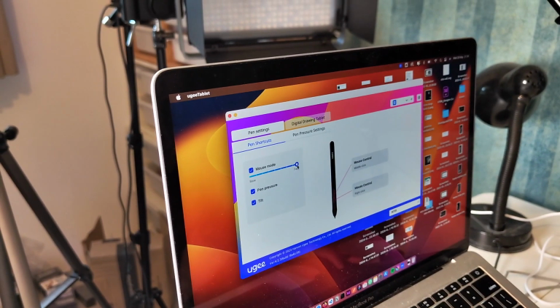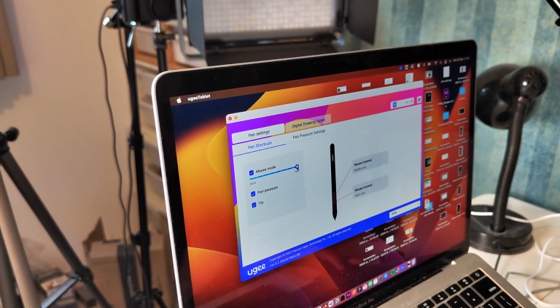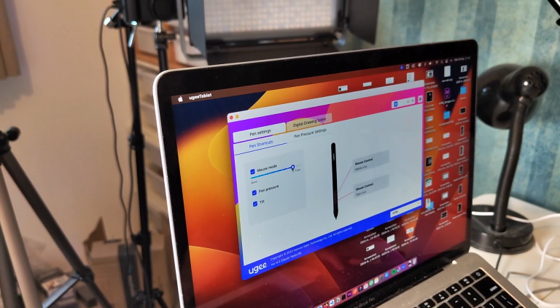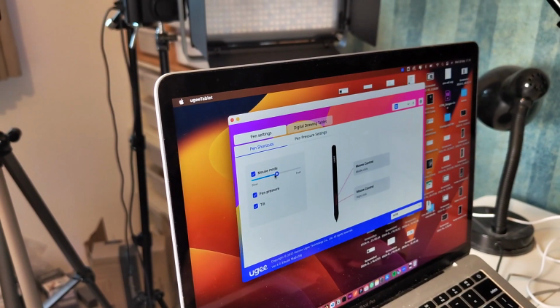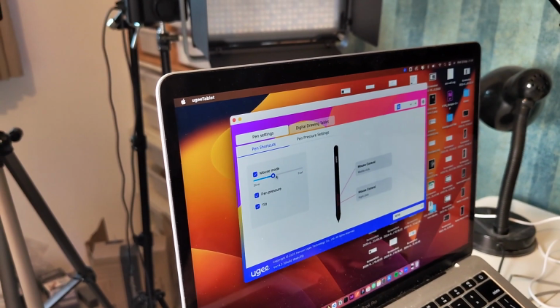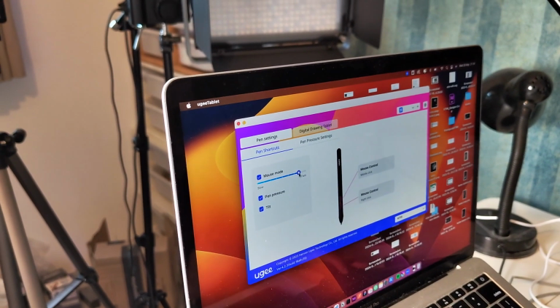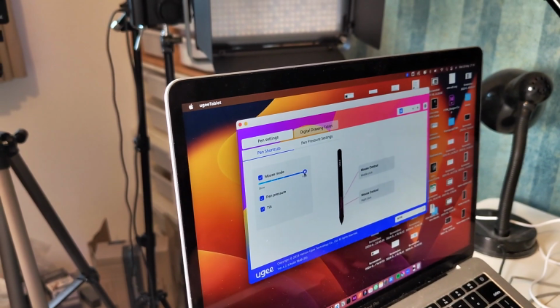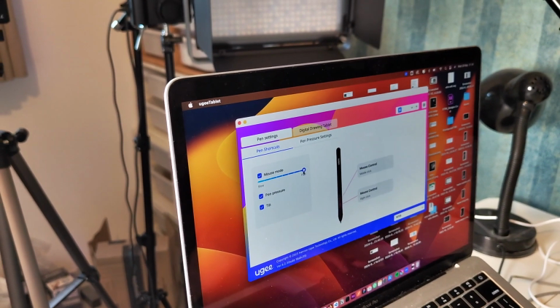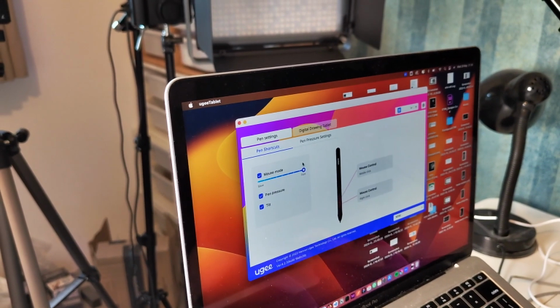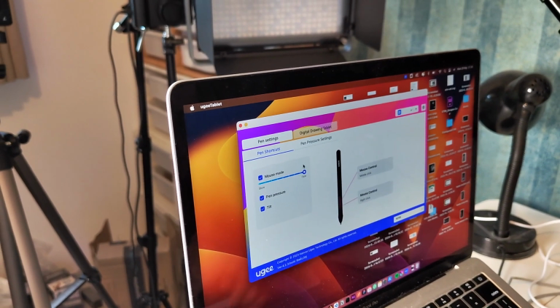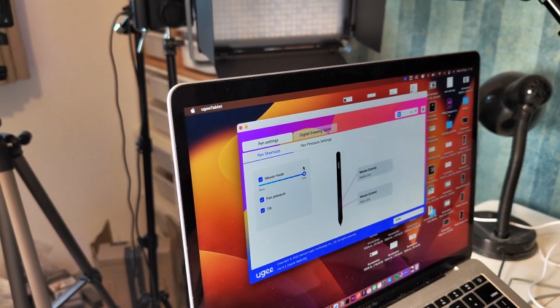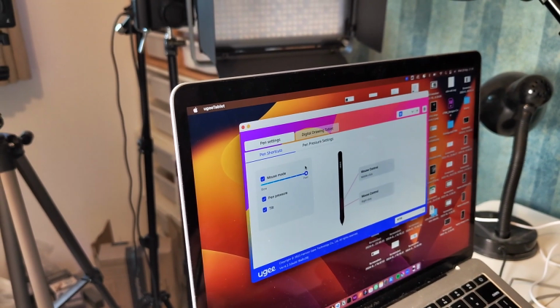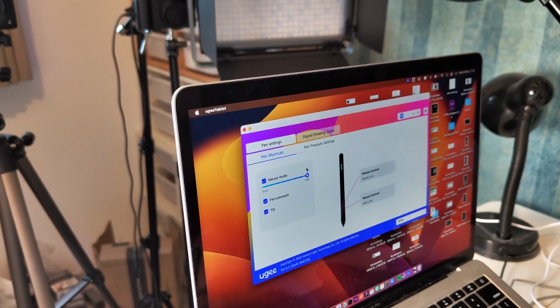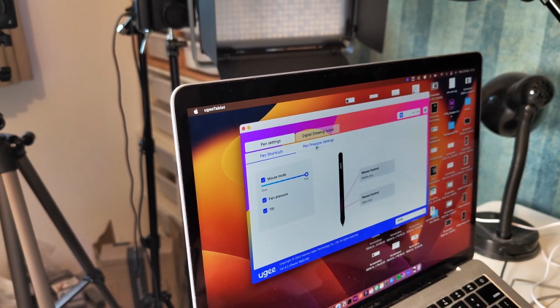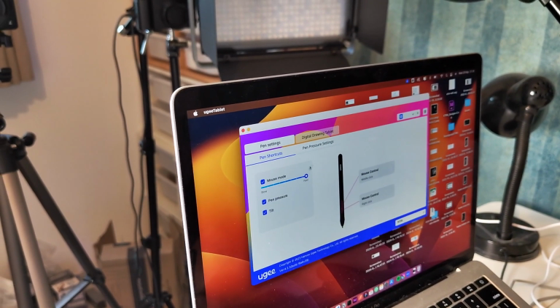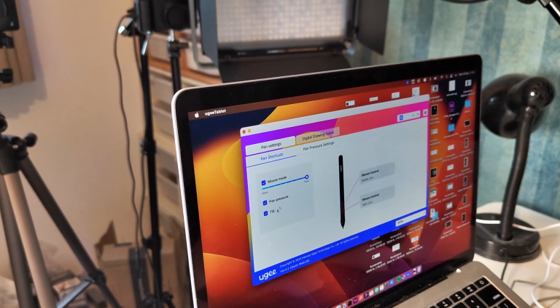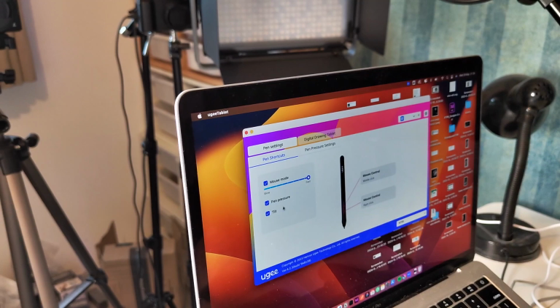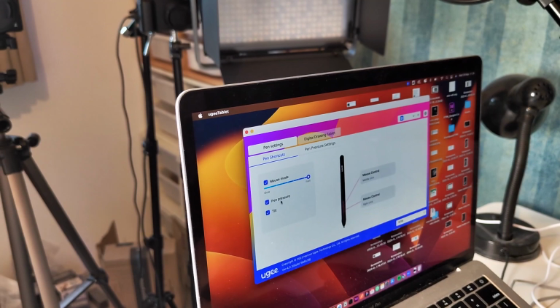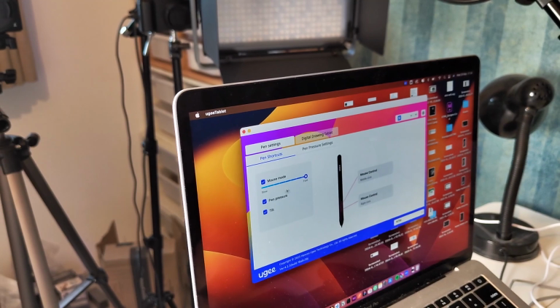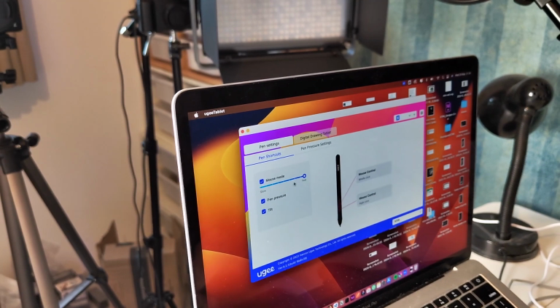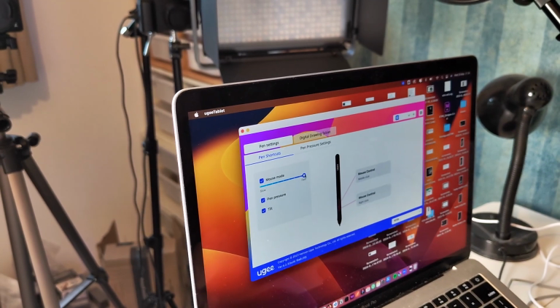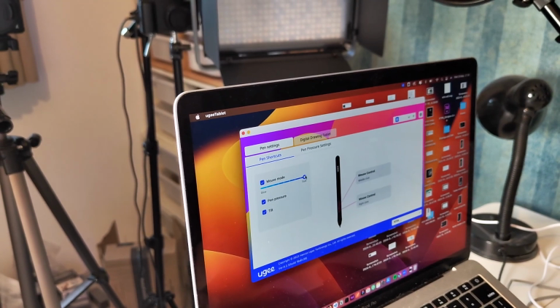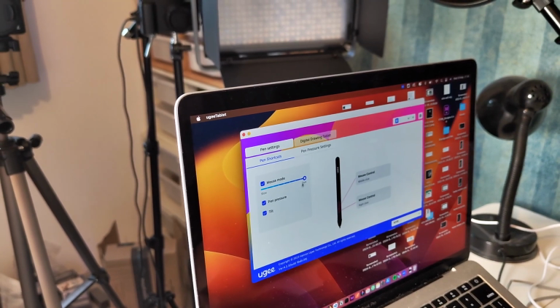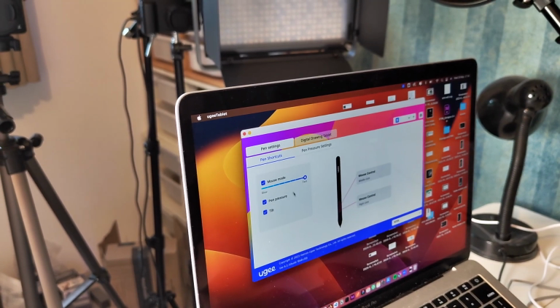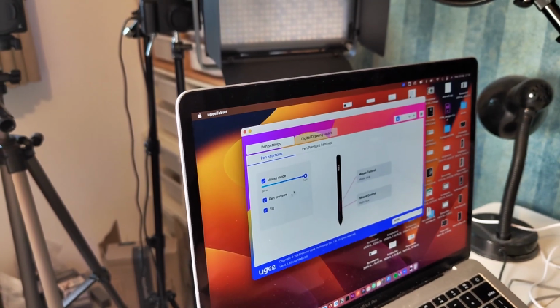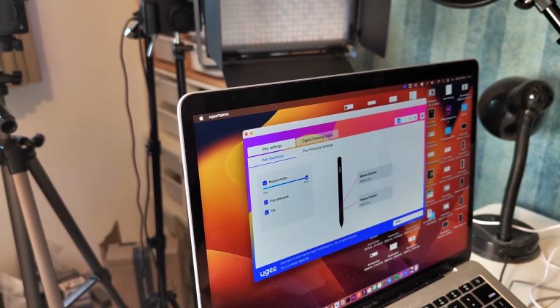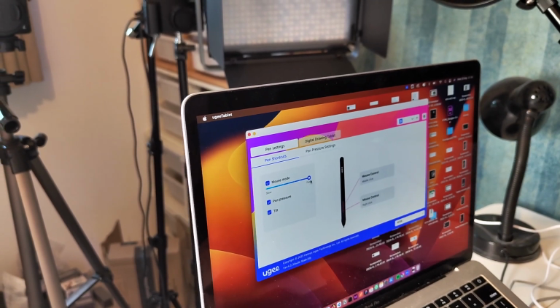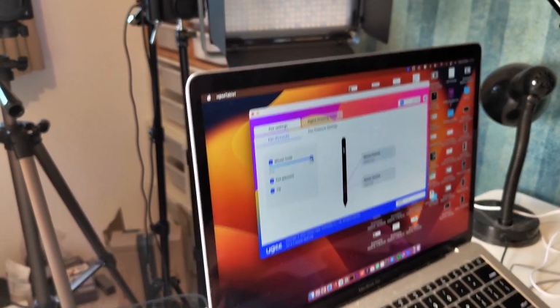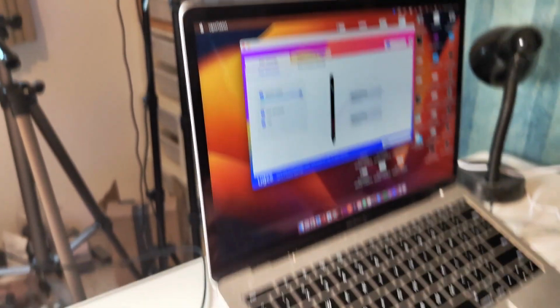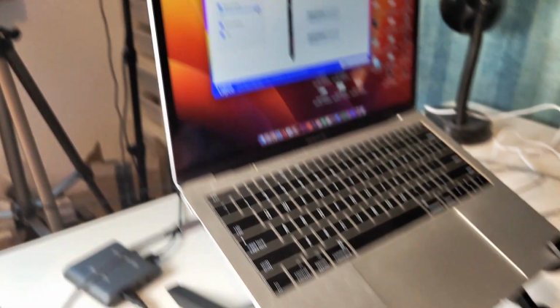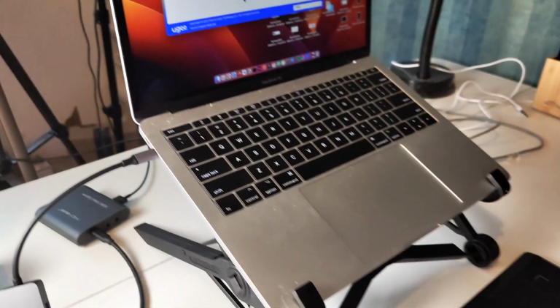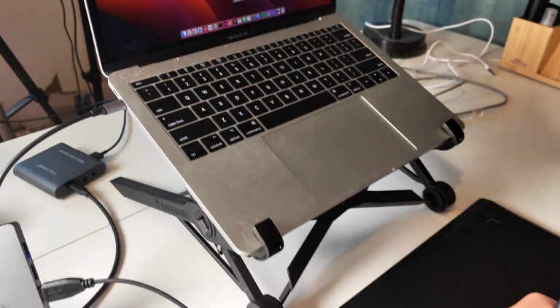For example, if you want to be able to move the cursor fast or slow — I like mine pretty fast, so this is why it's set over here.